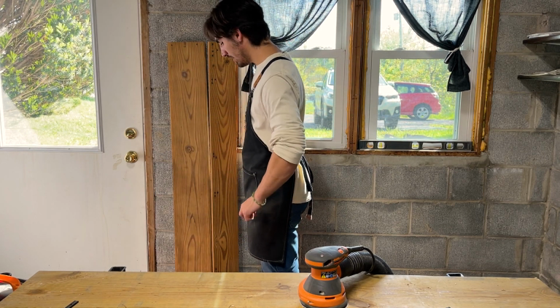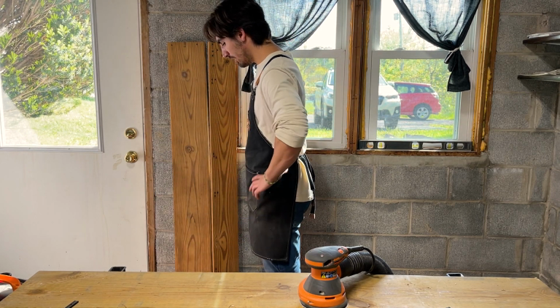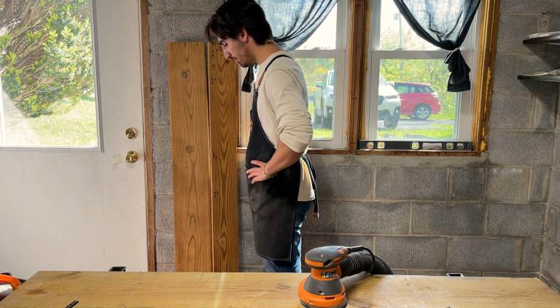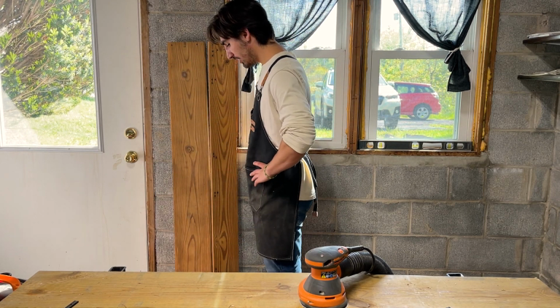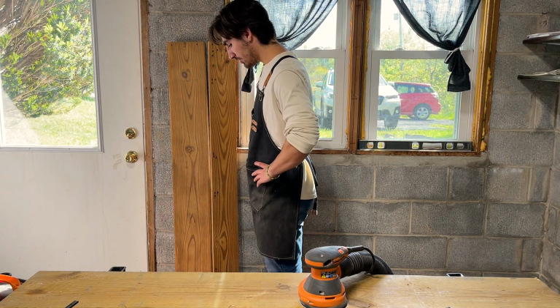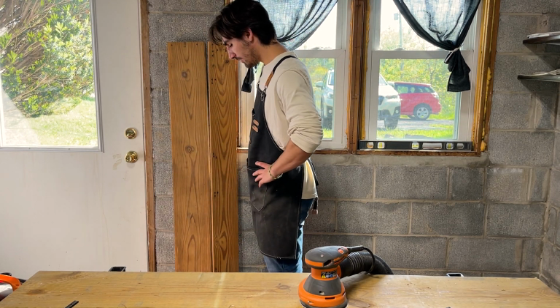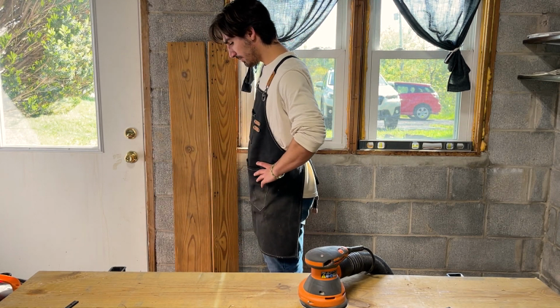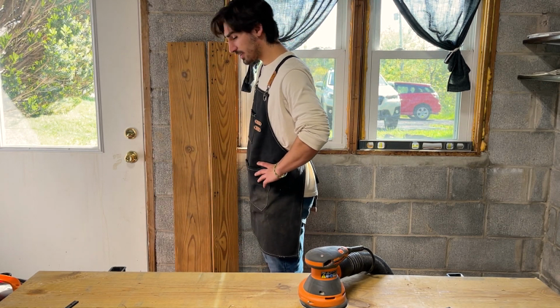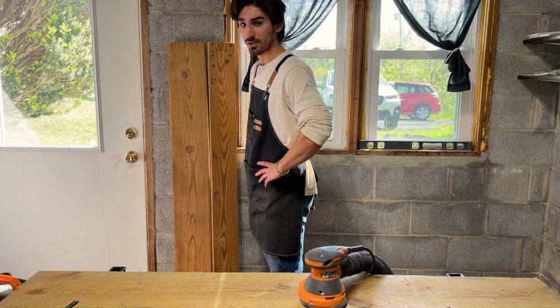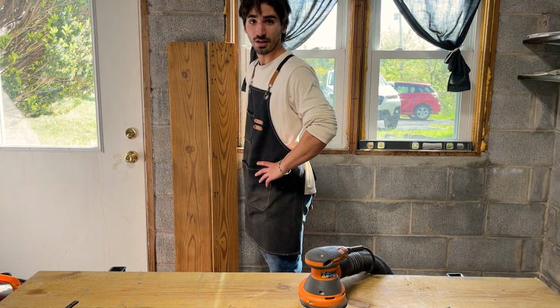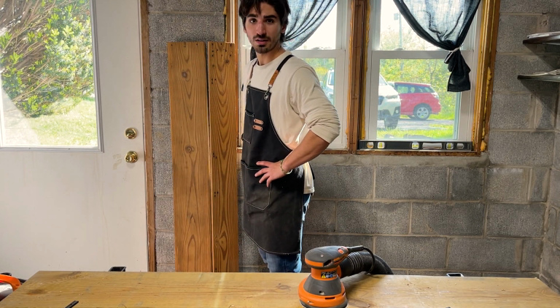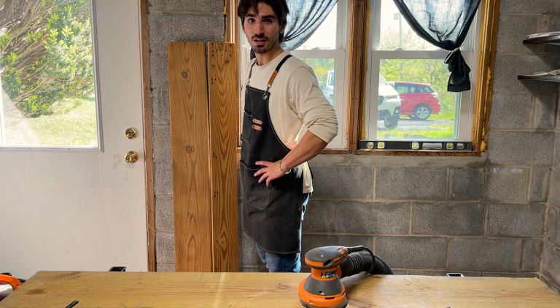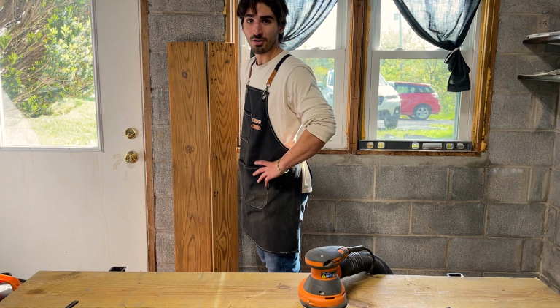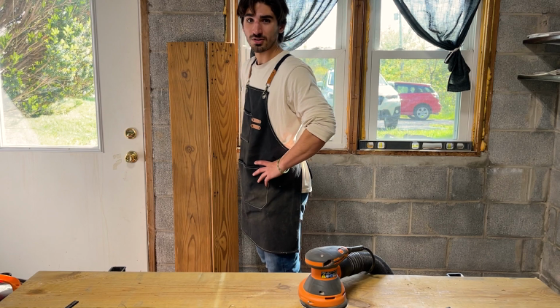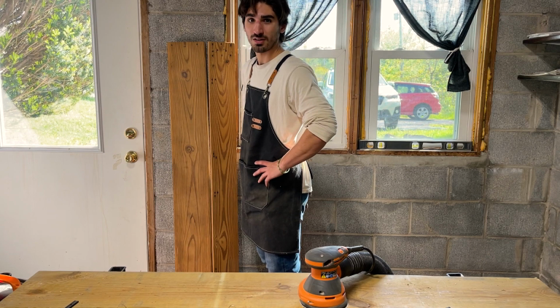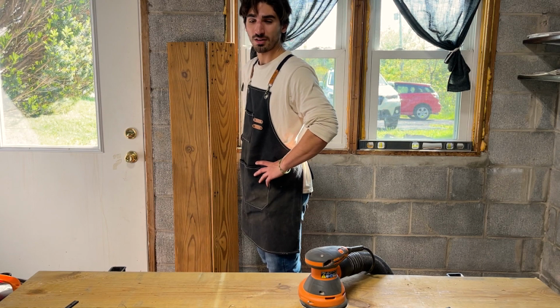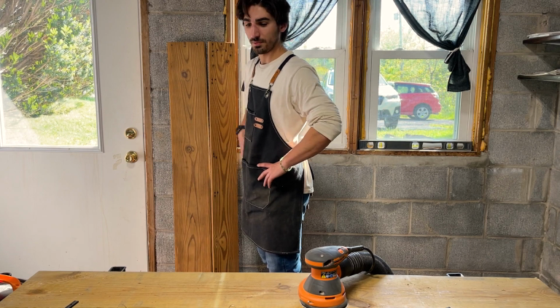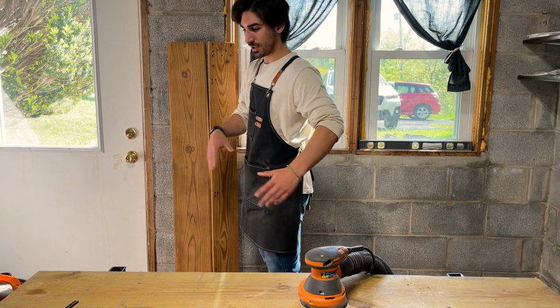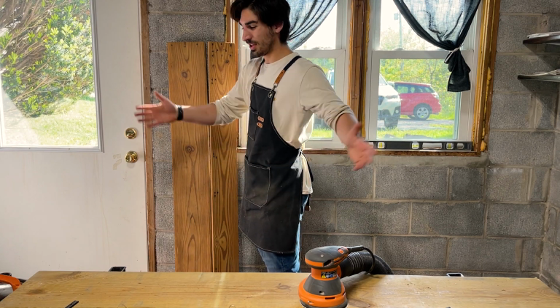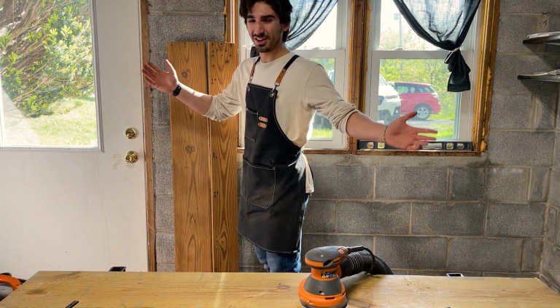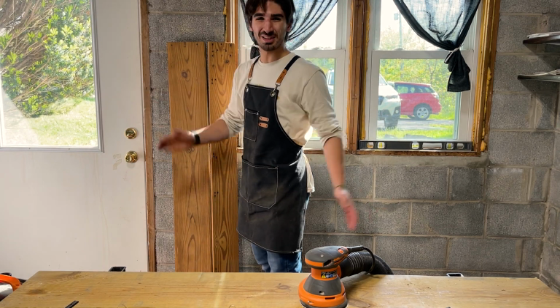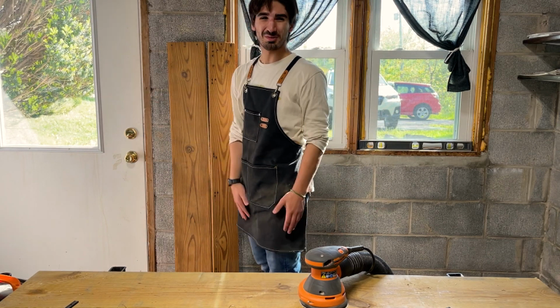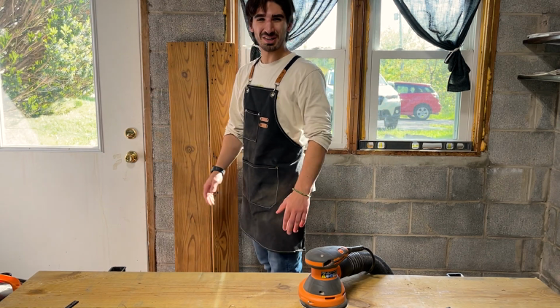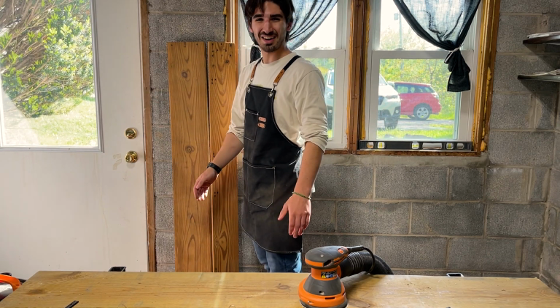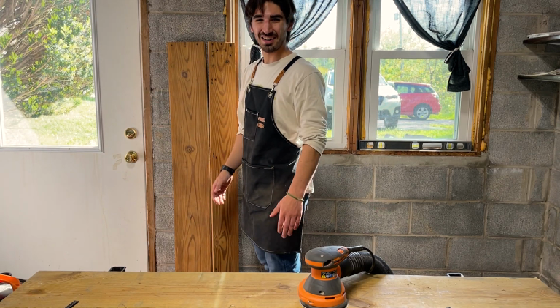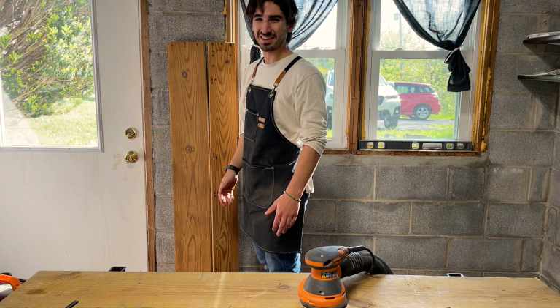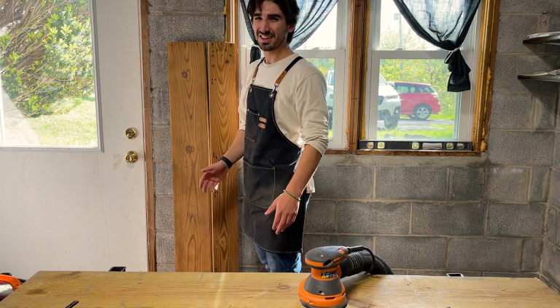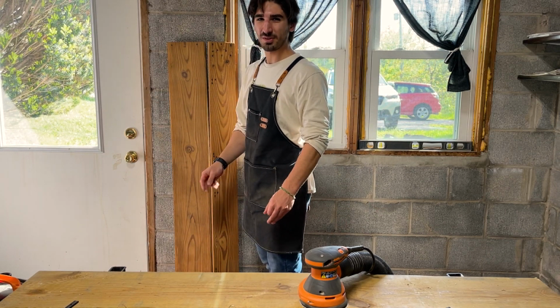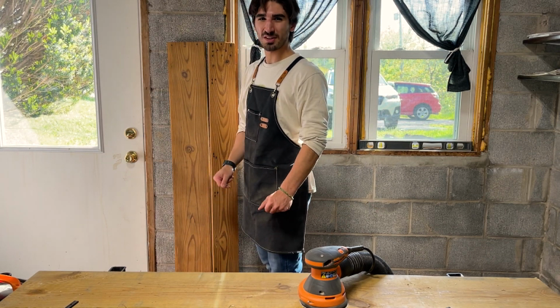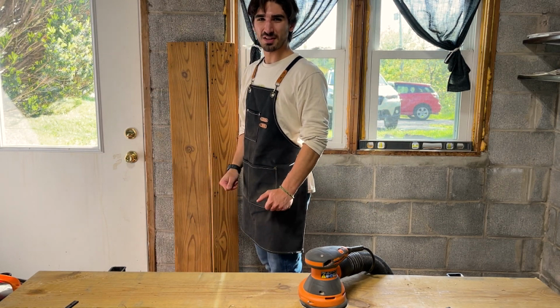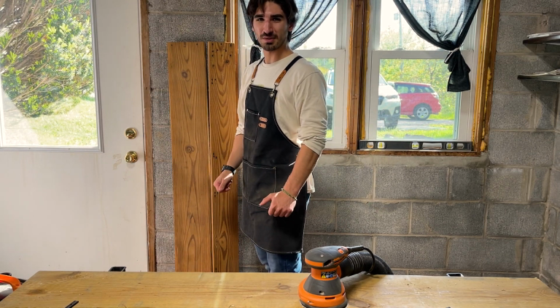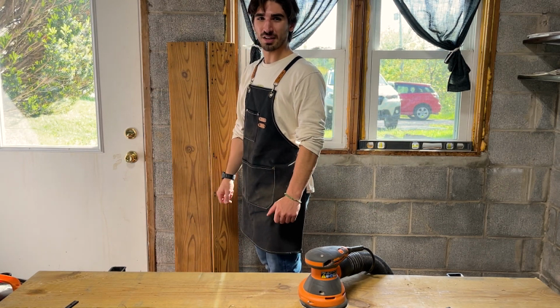Pretty much all of the pieces are done, and now I just need to clean up the work area and get everything assembled again.